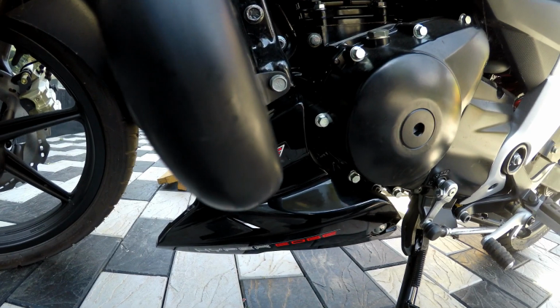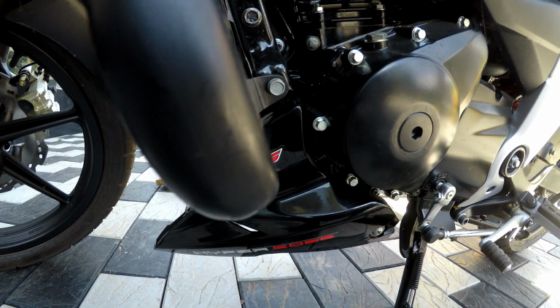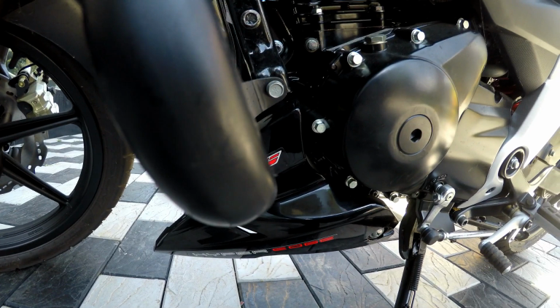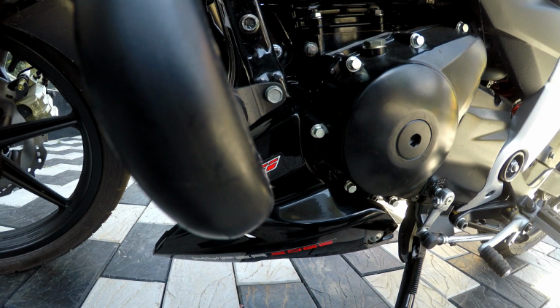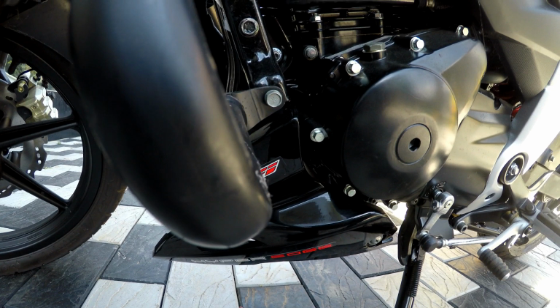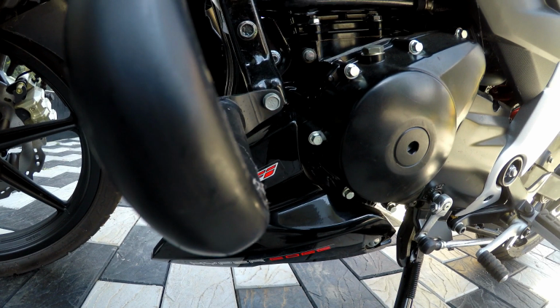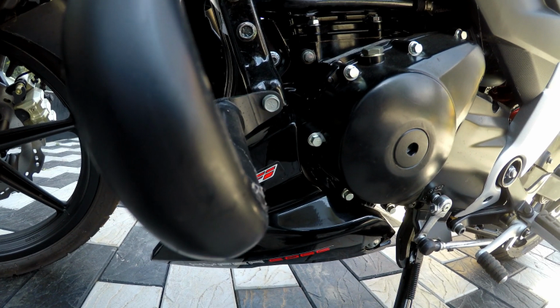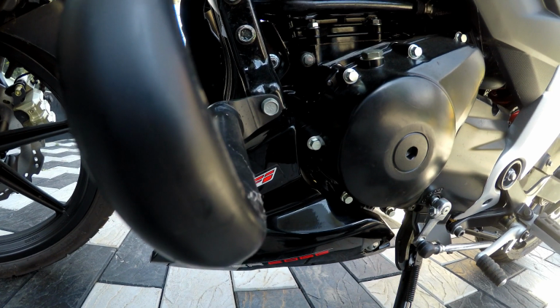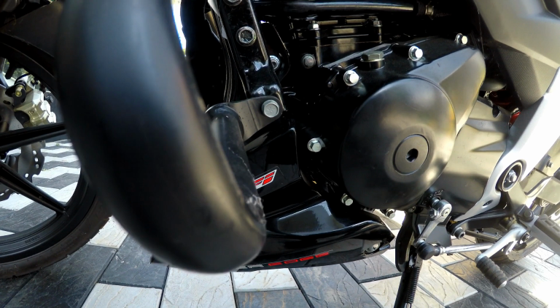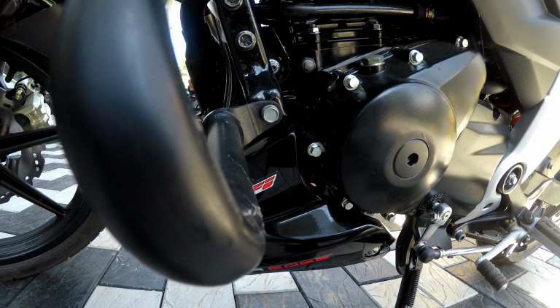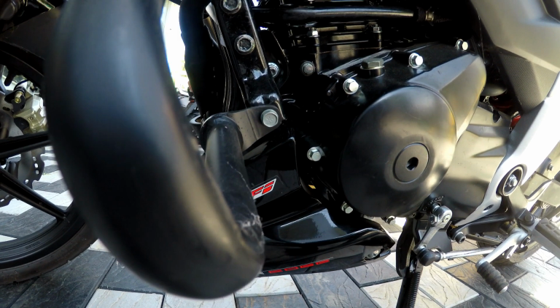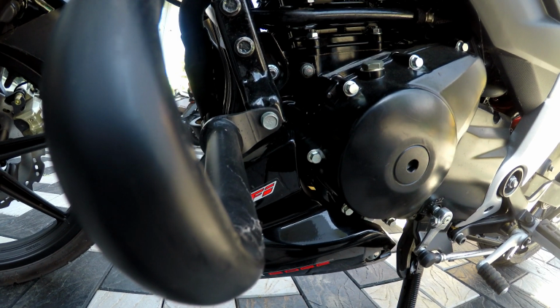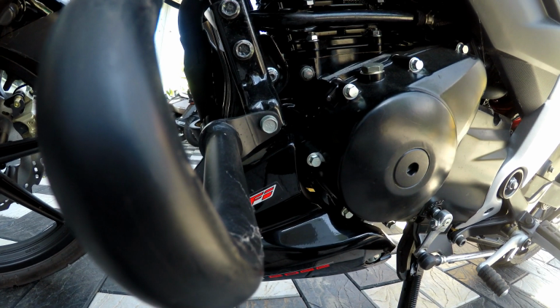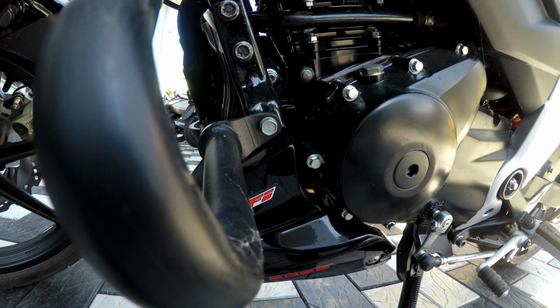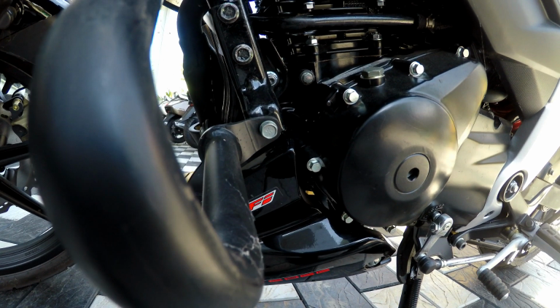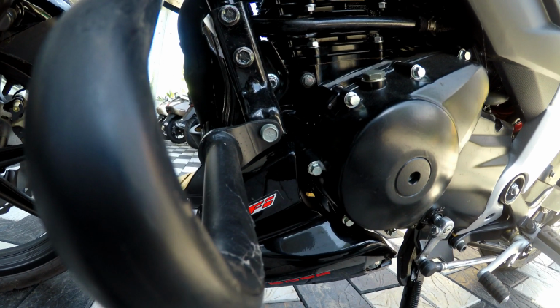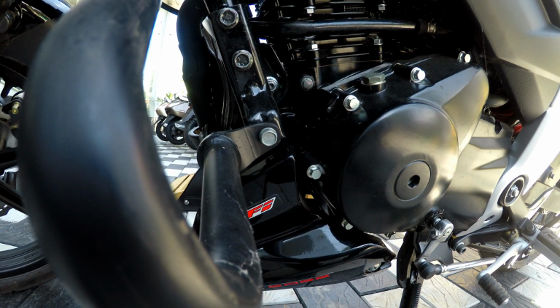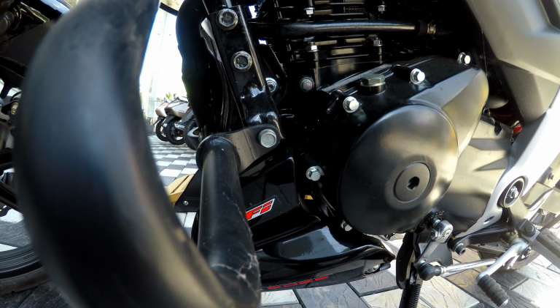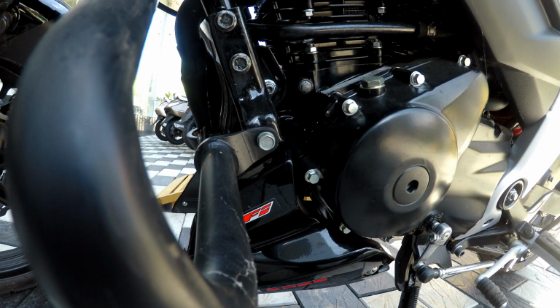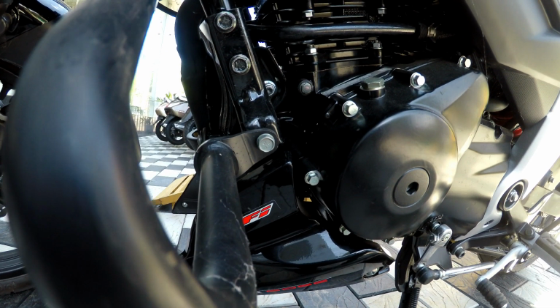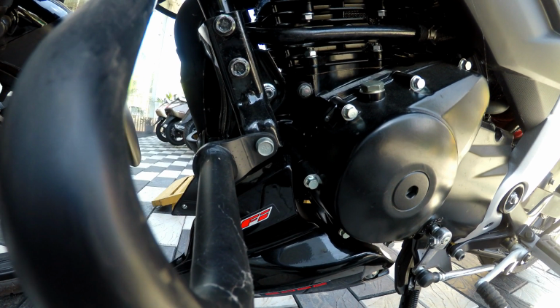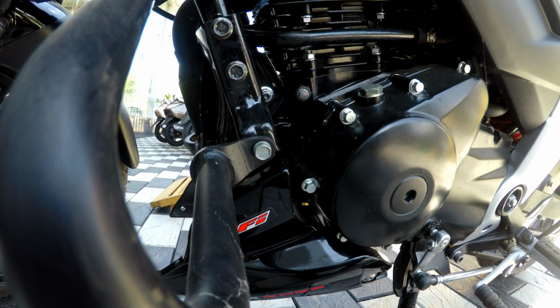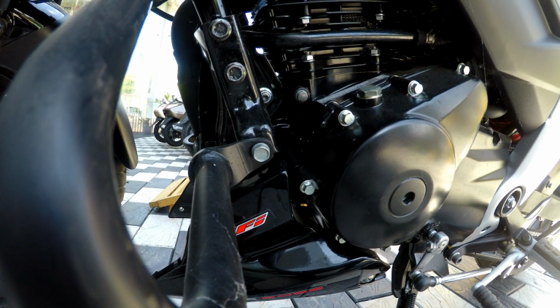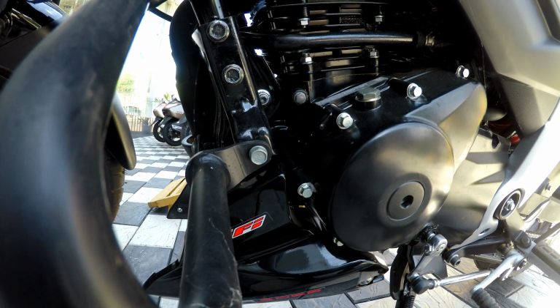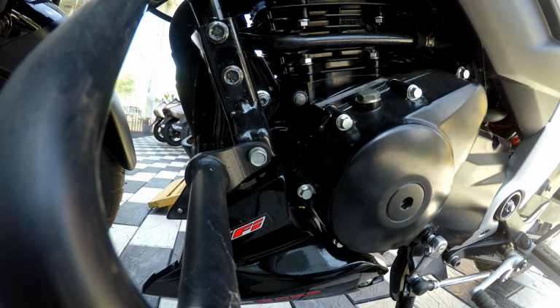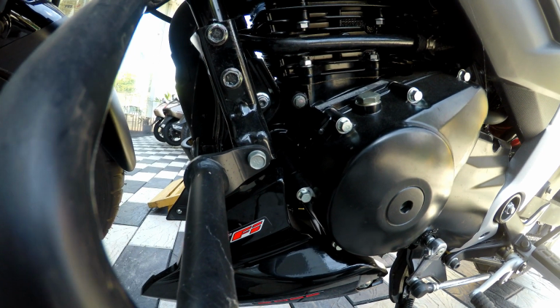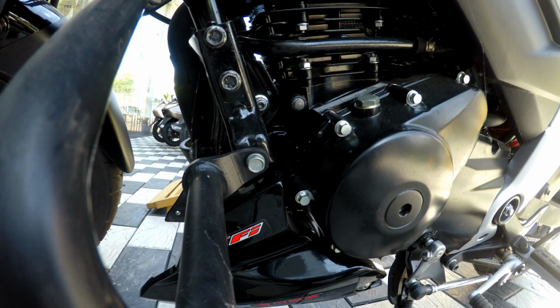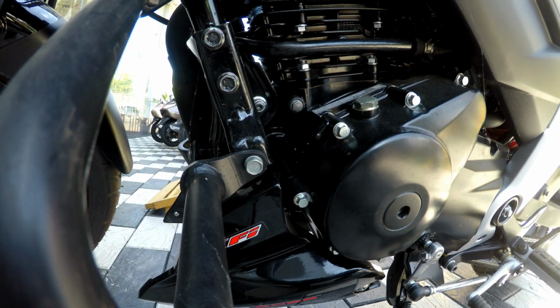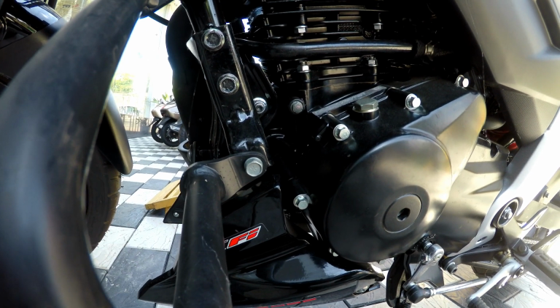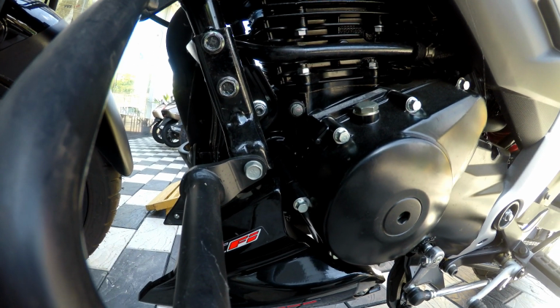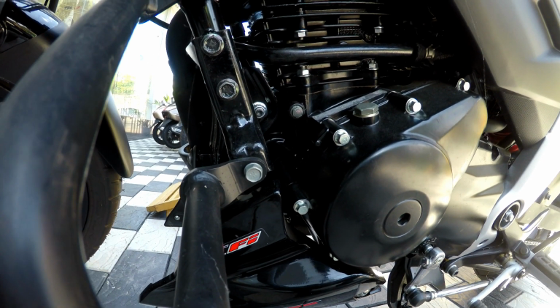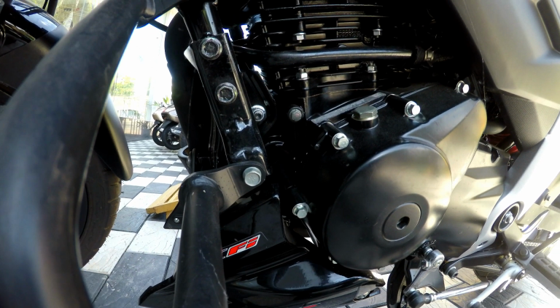The engine spec is 159.7cc, single cylinder, oil cooled, 4-valve engine.